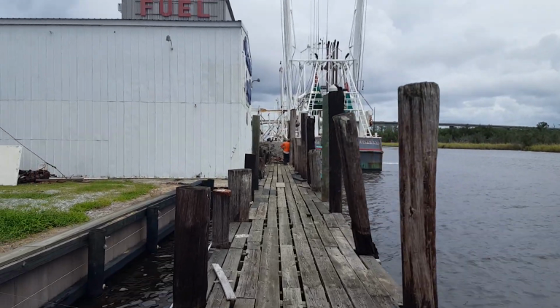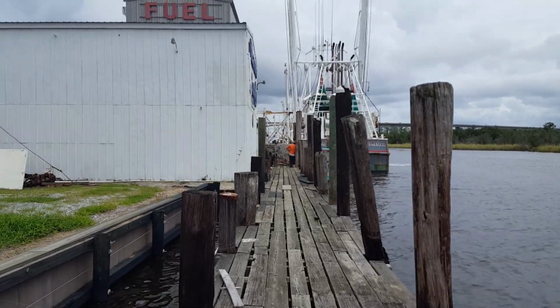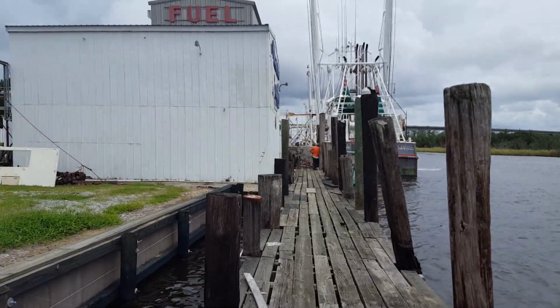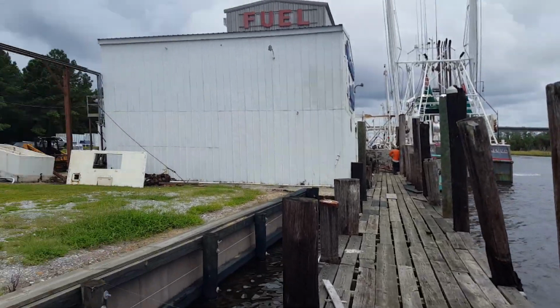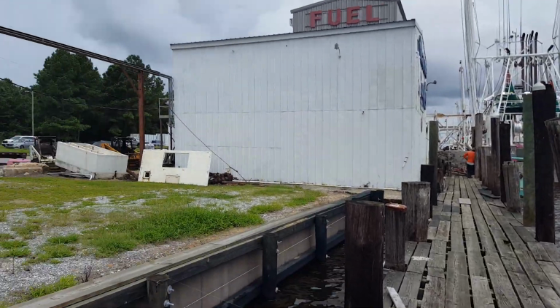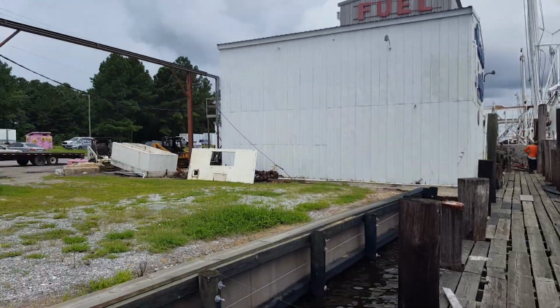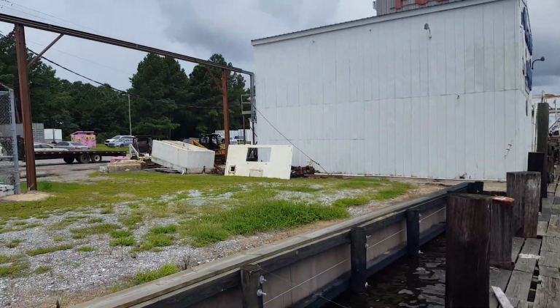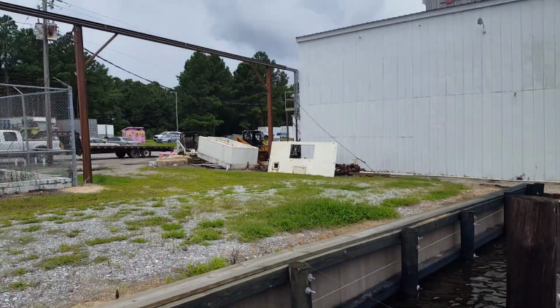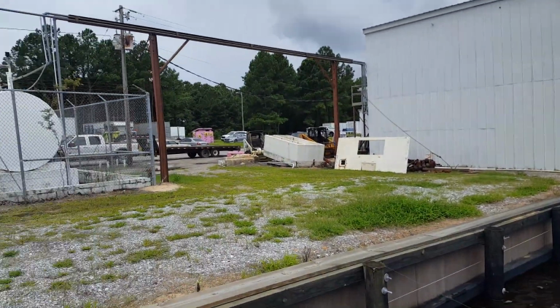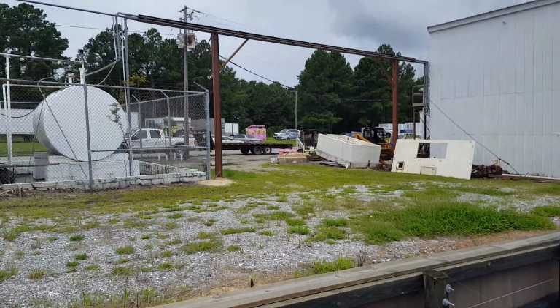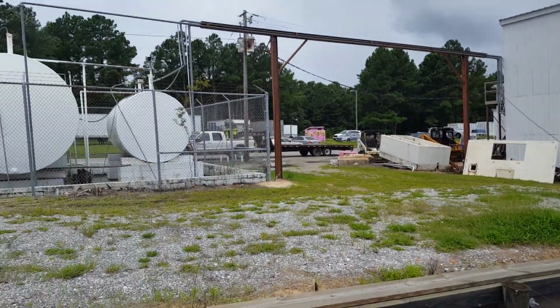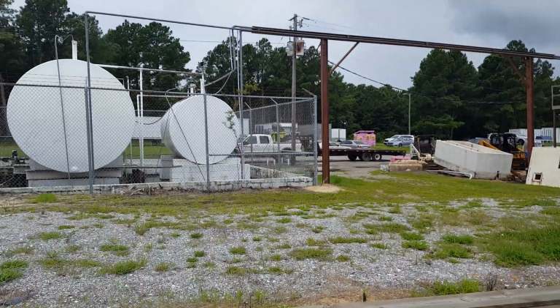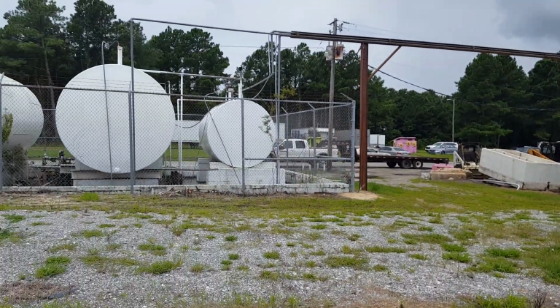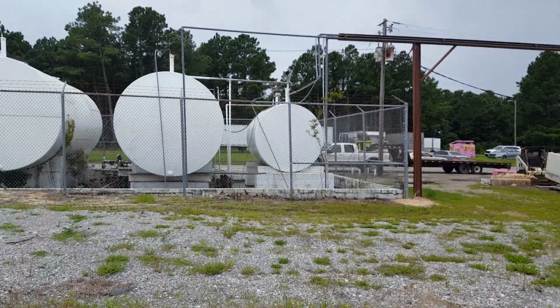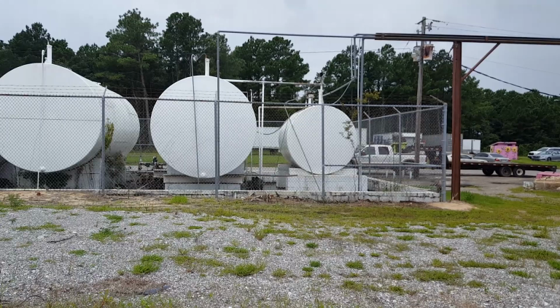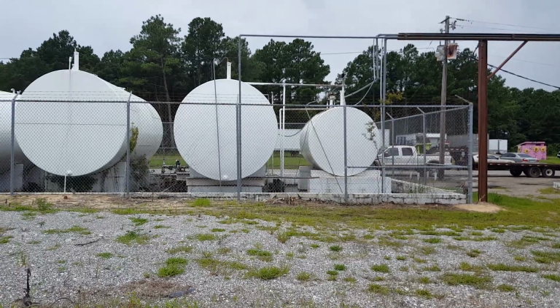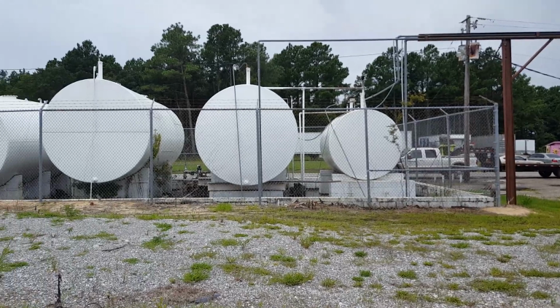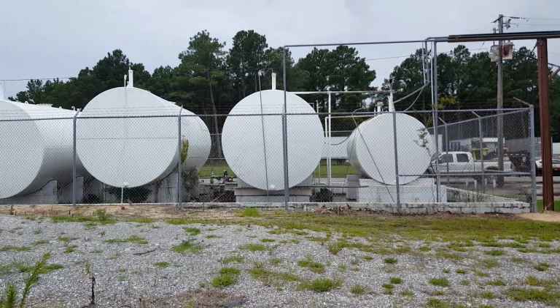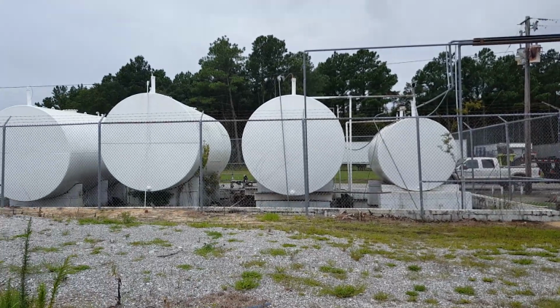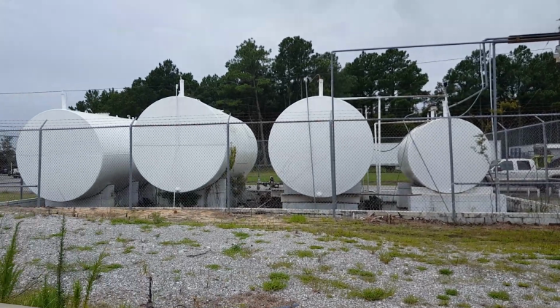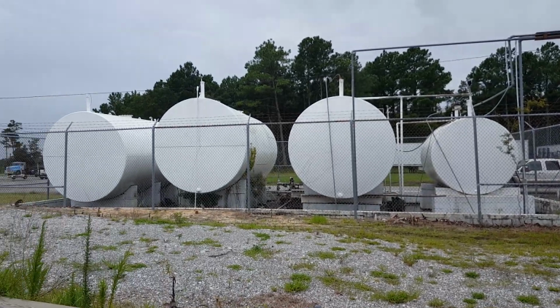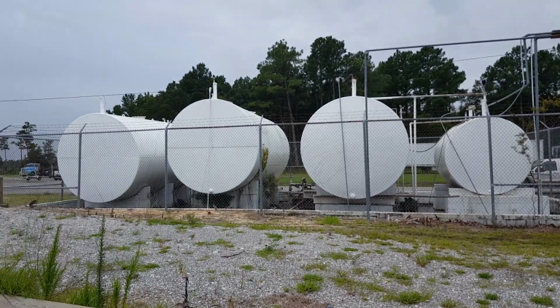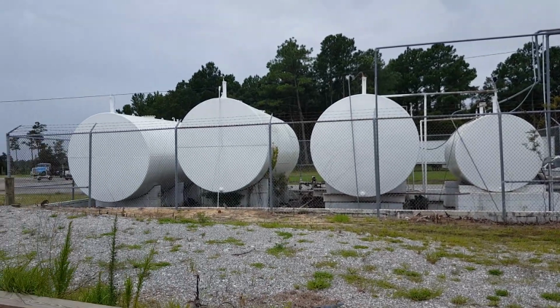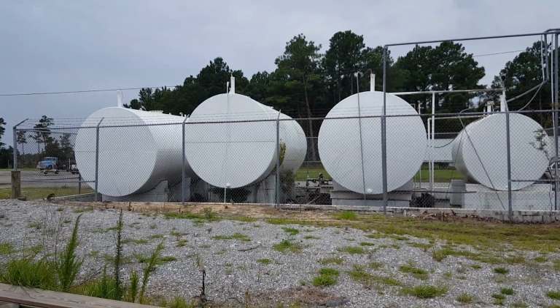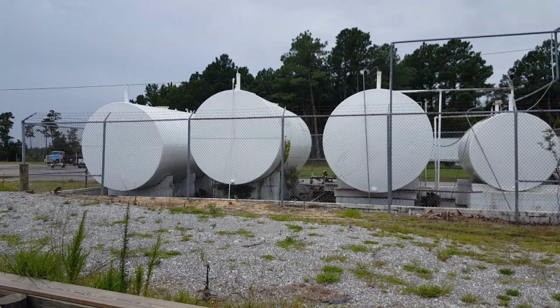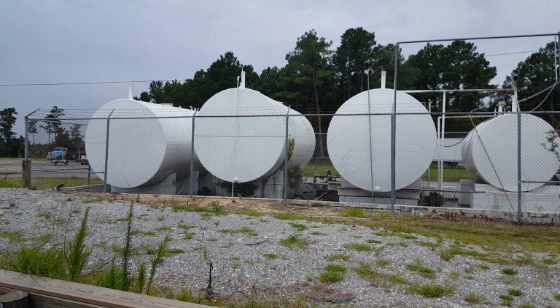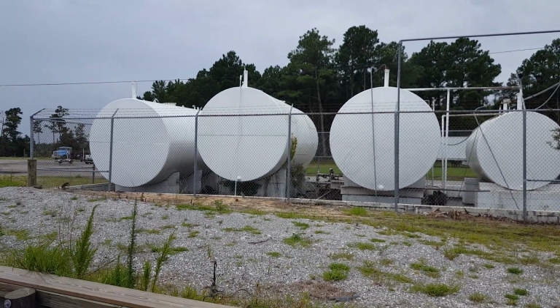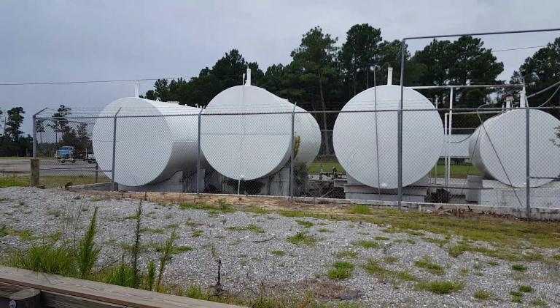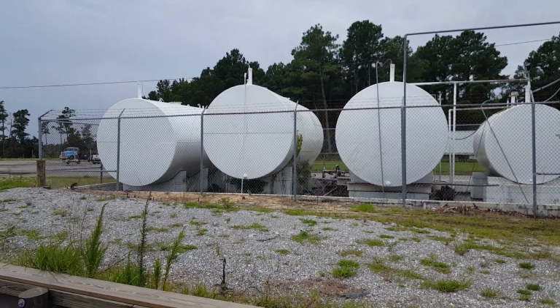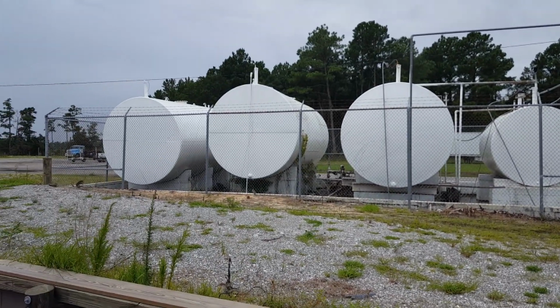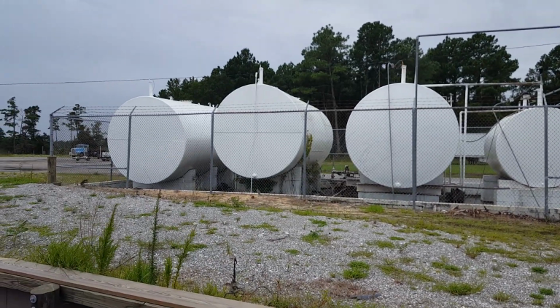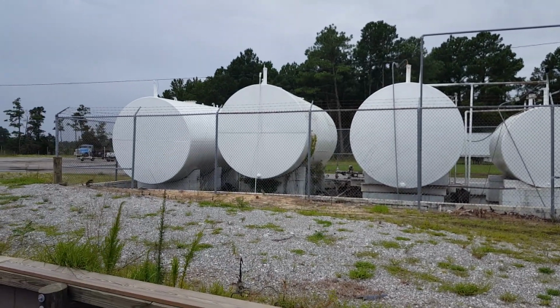This is called Mayo's. They're a big stop-off place. Those are fuel tanks over there.